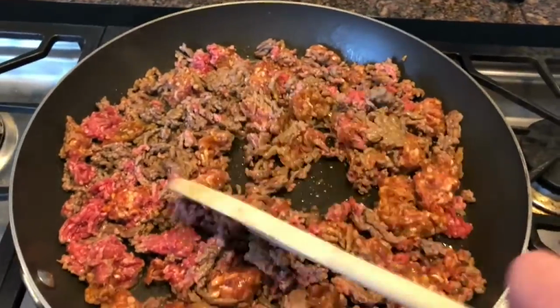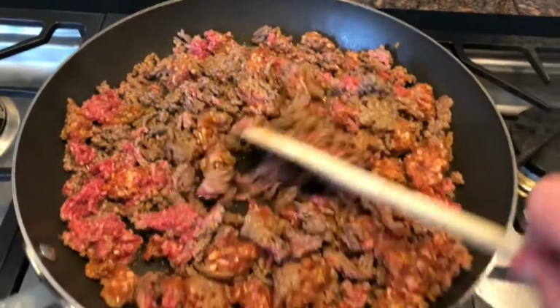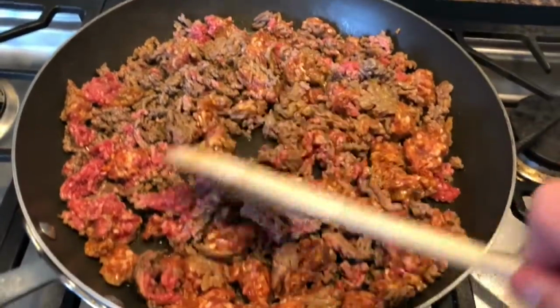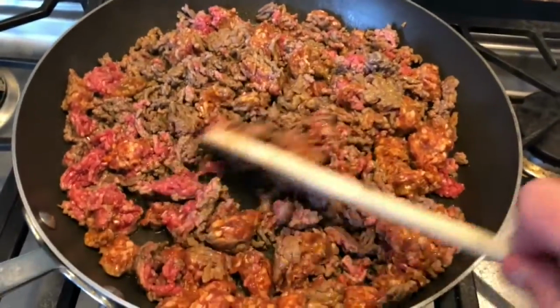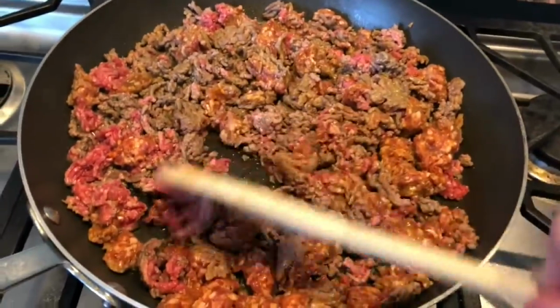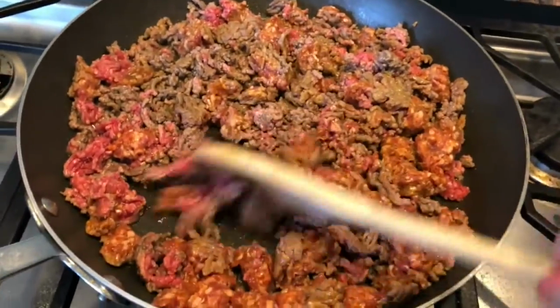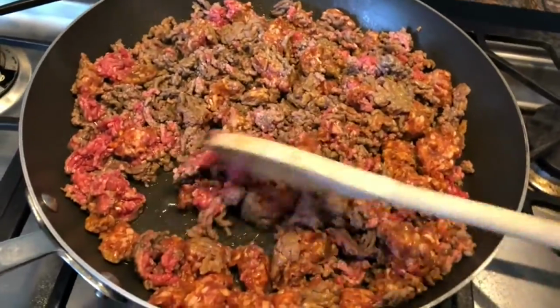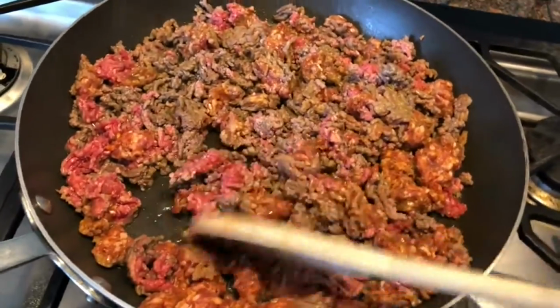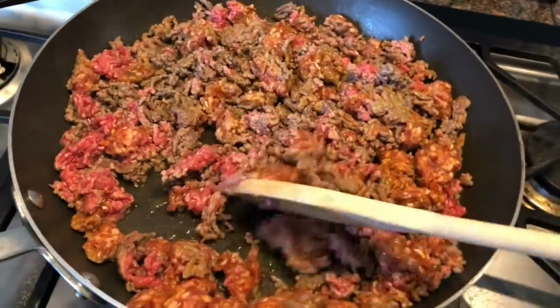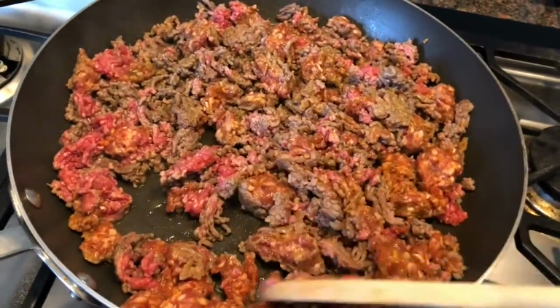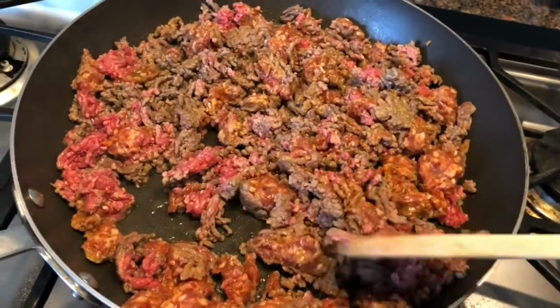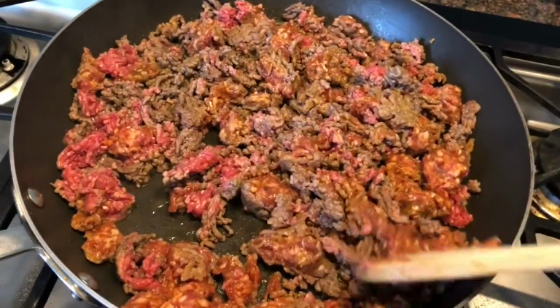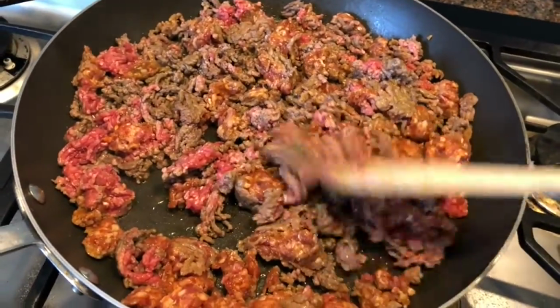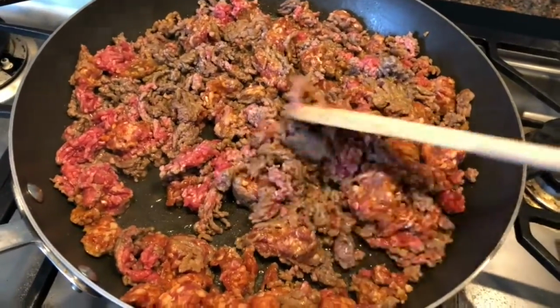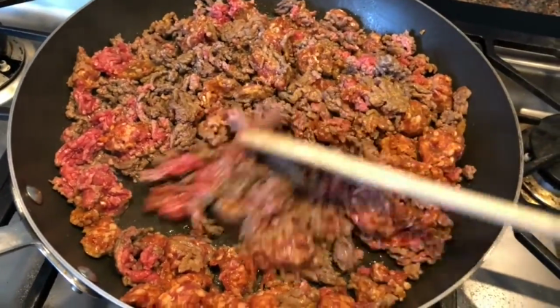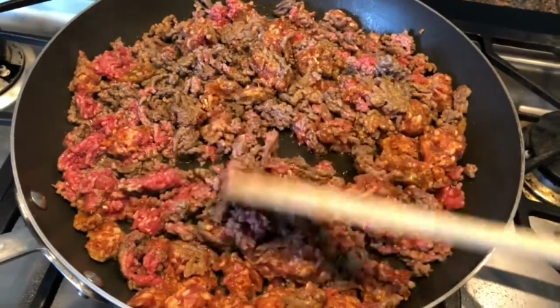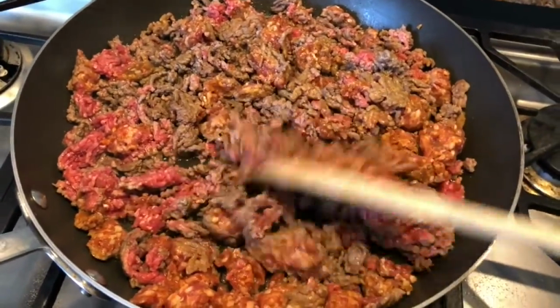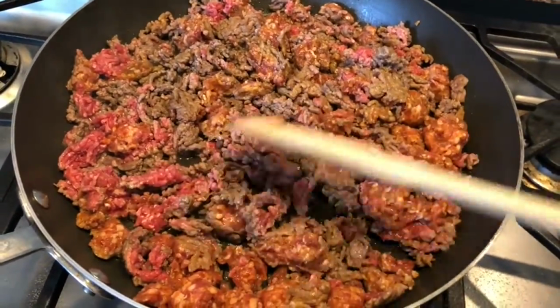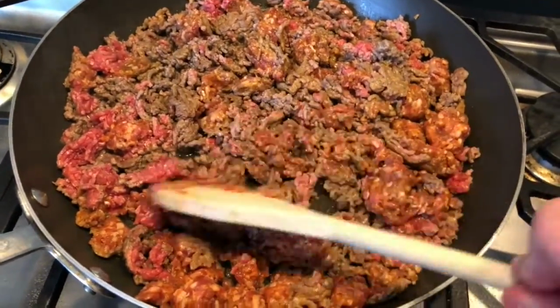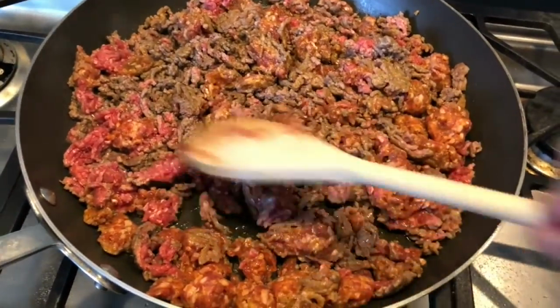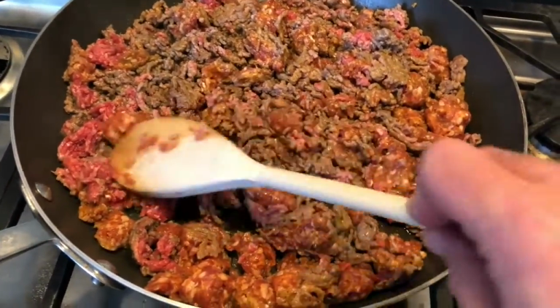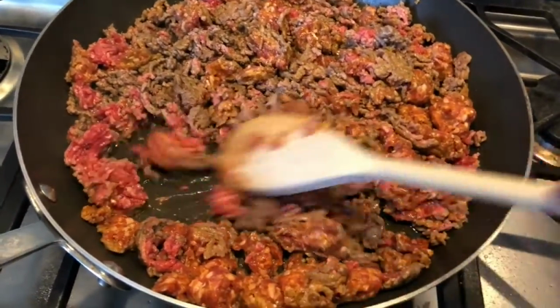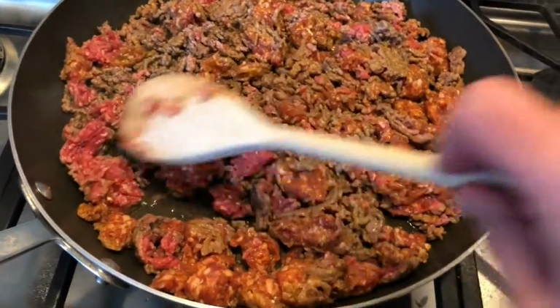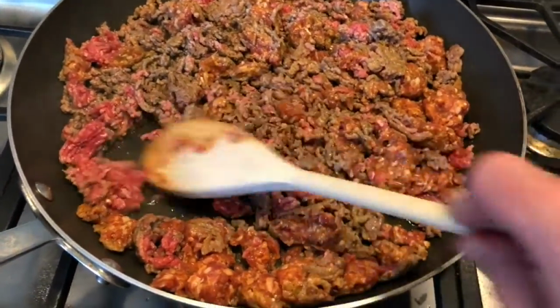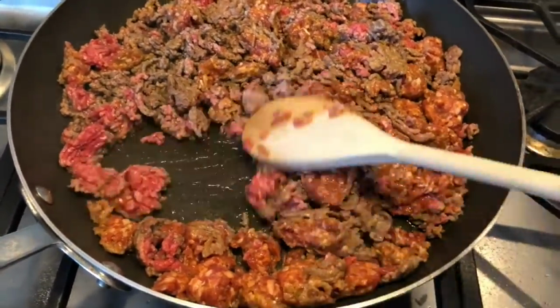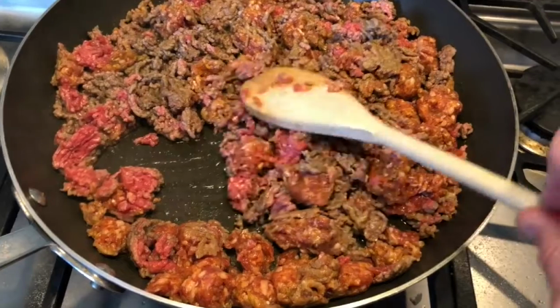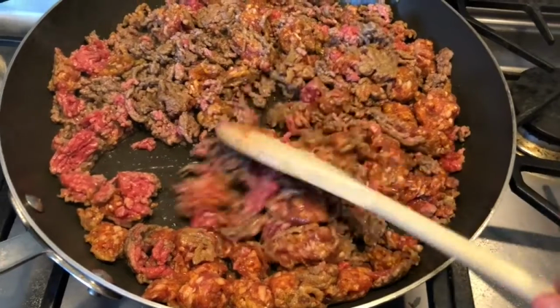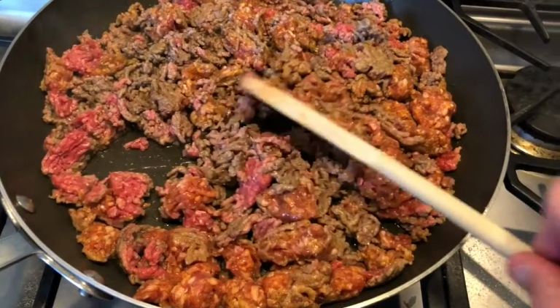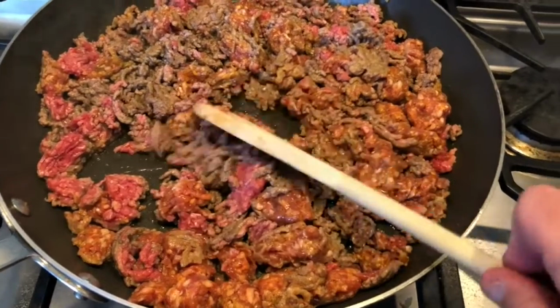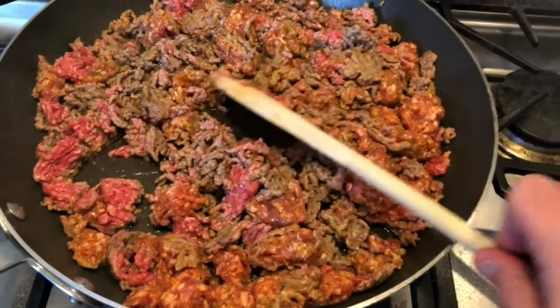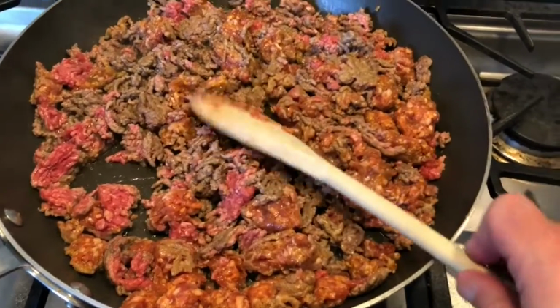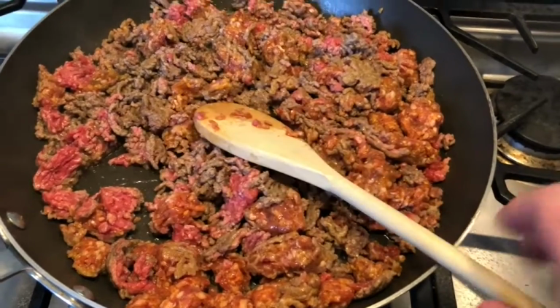What I'm gonna do is use half of this in the lasagna and freeze the other half for a future spaghetti sauce.